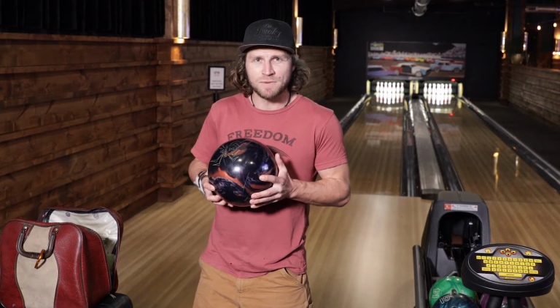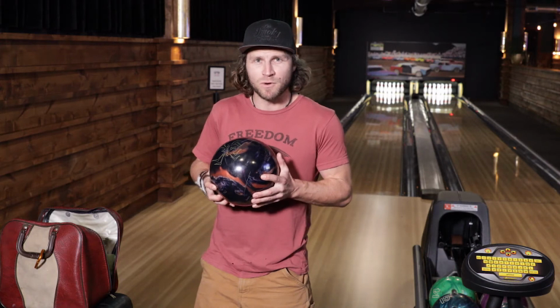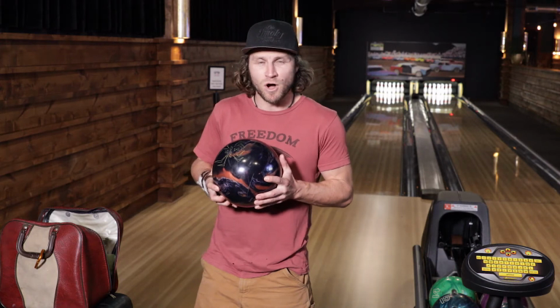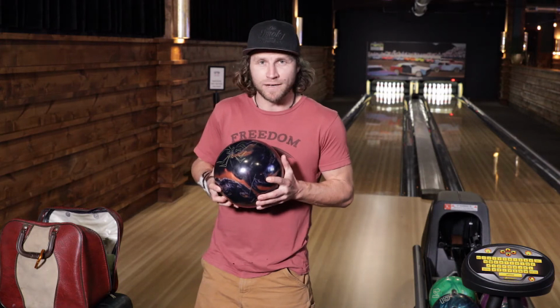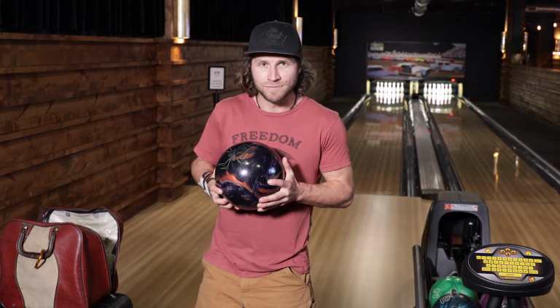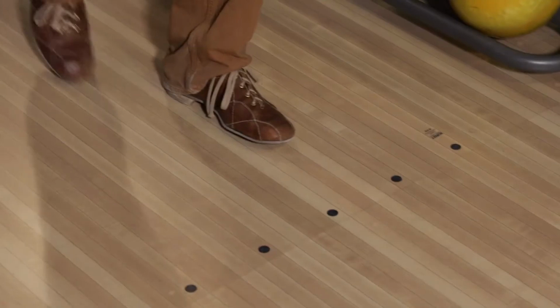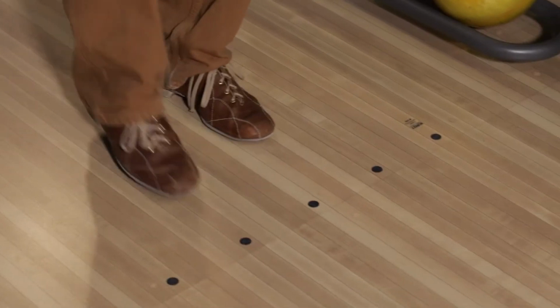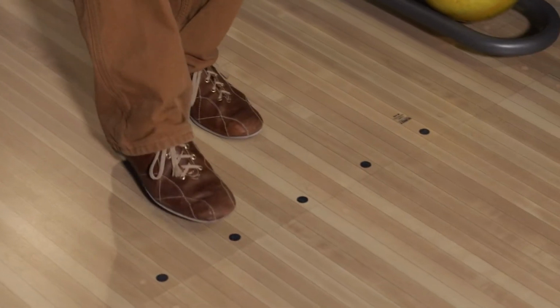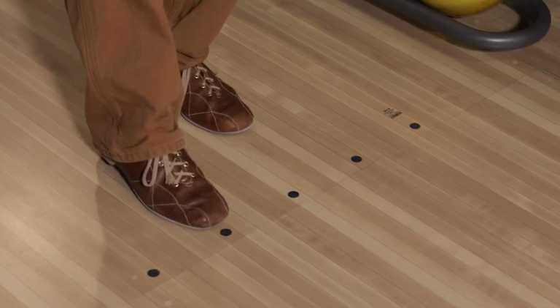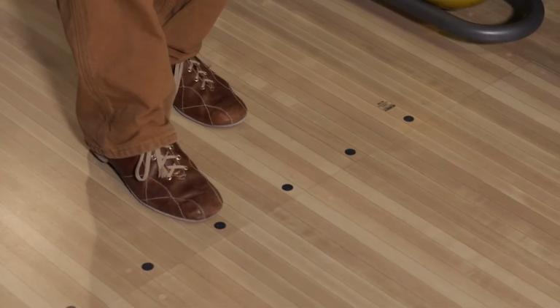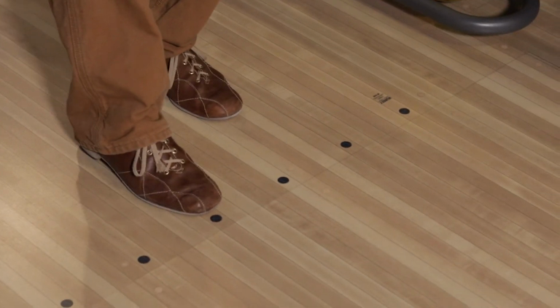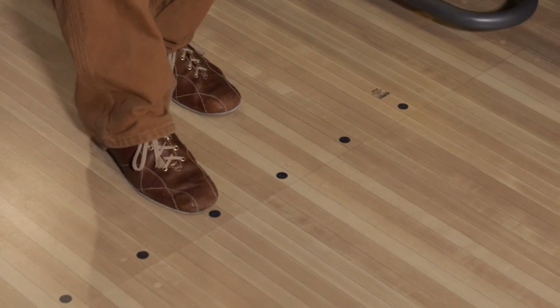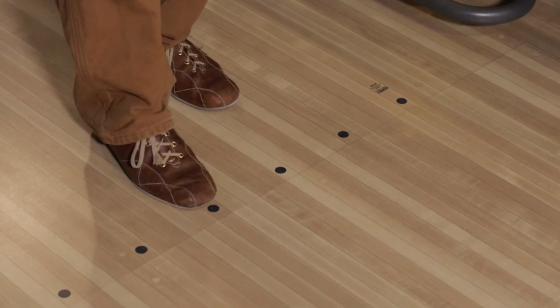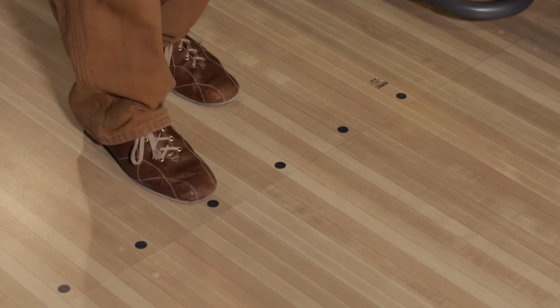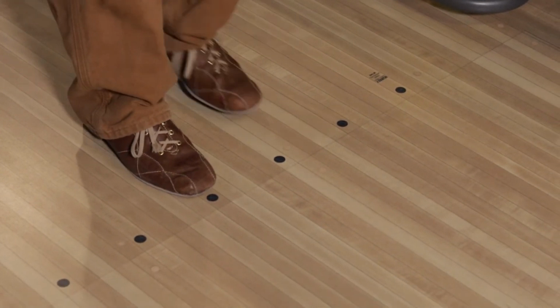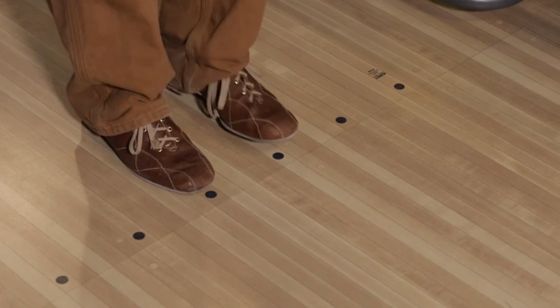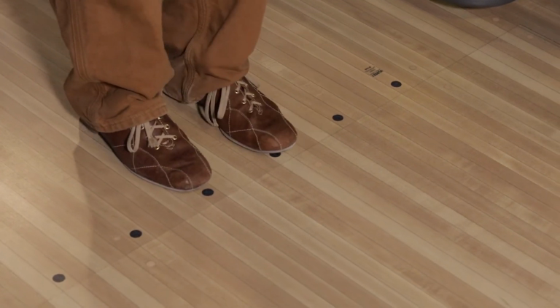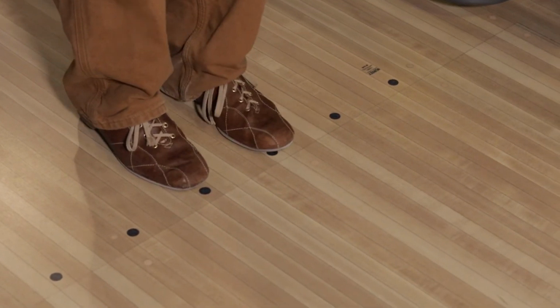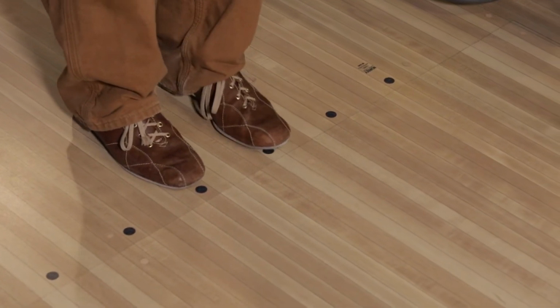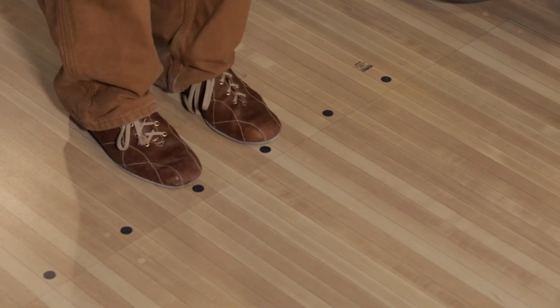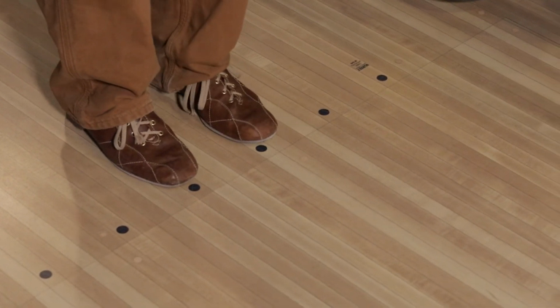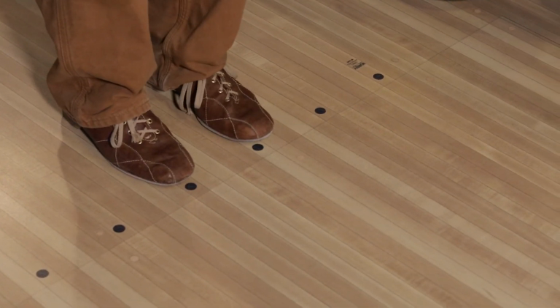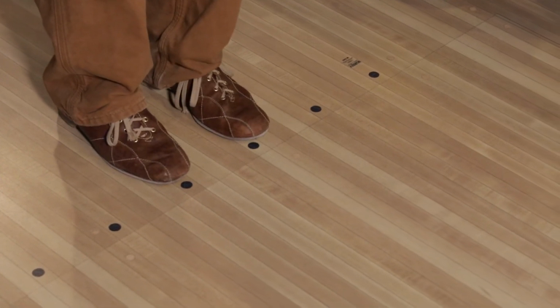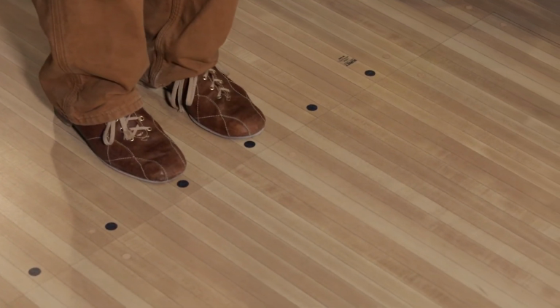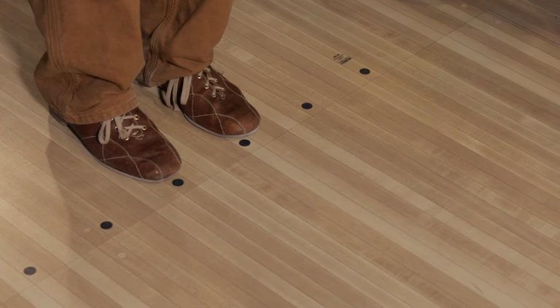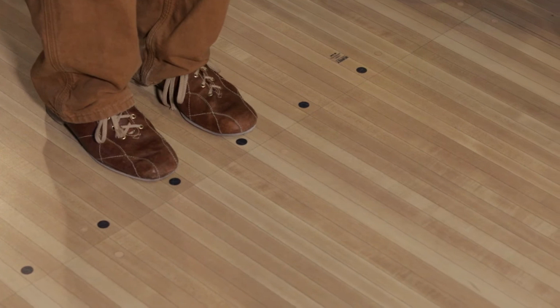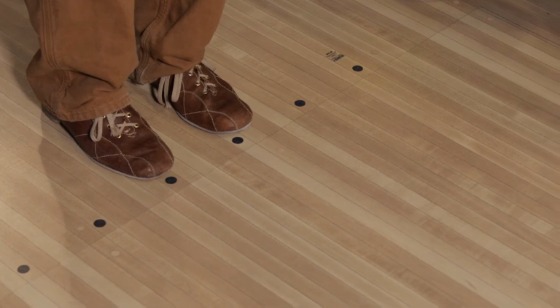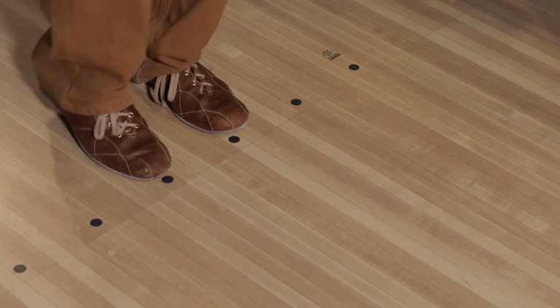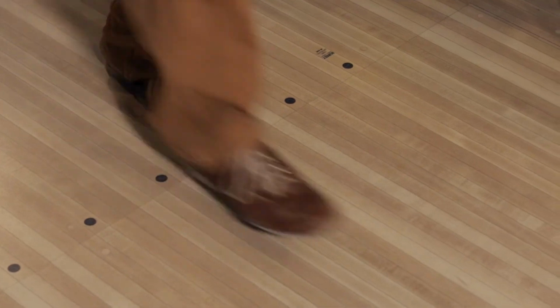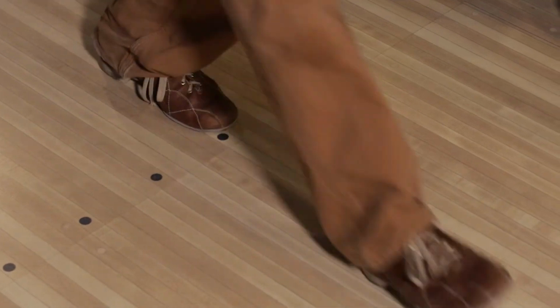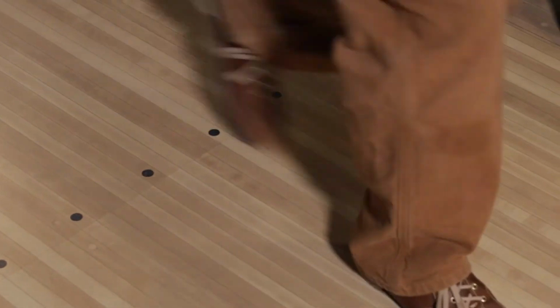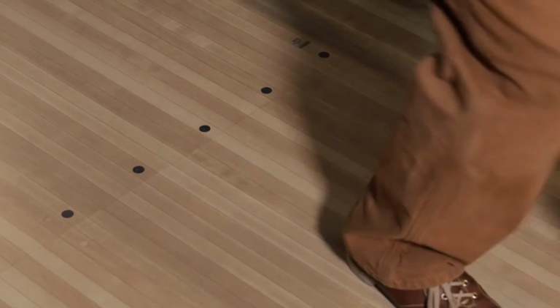Tip number one: when you line up, put your front foot on the same dot every time. It helps you keep consistency.